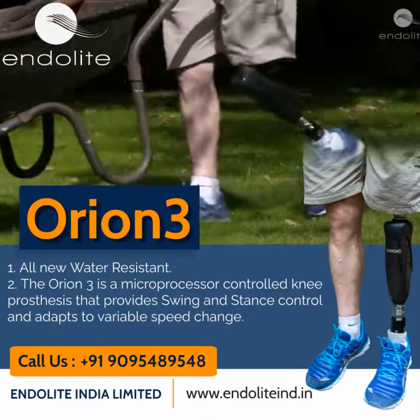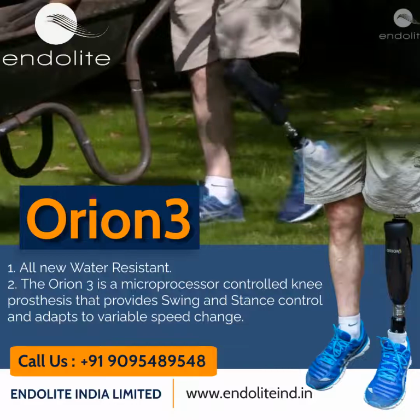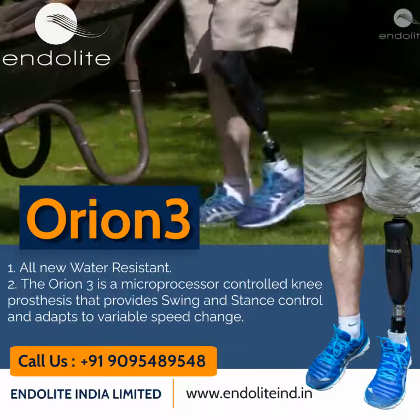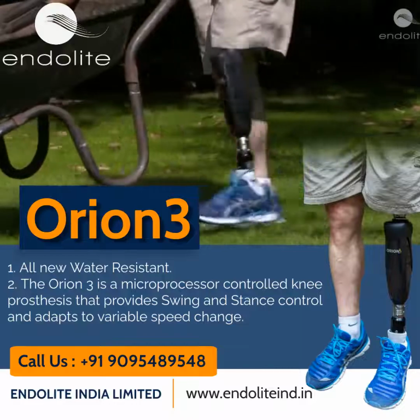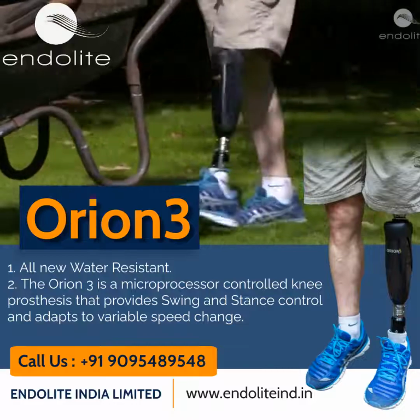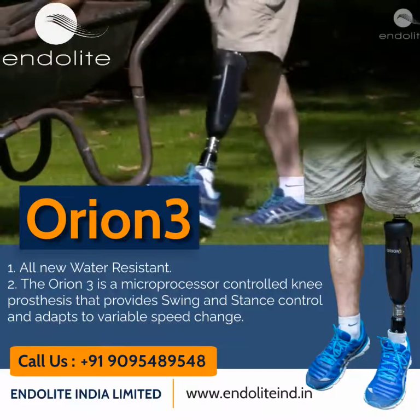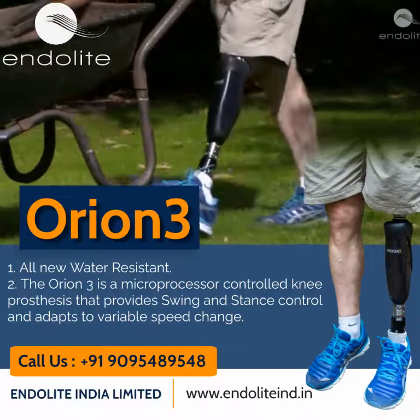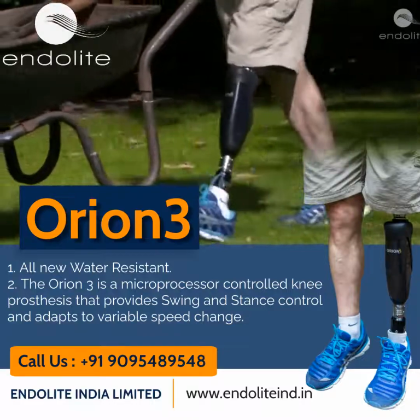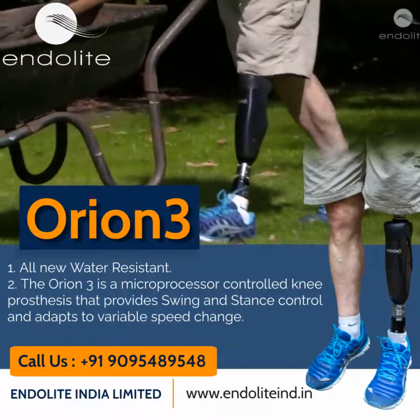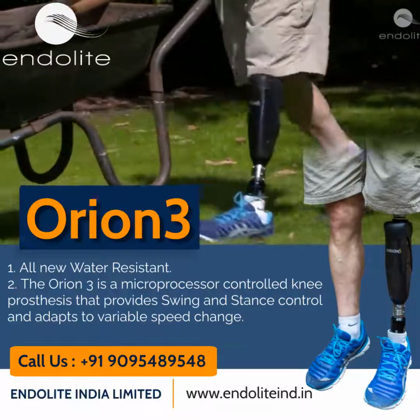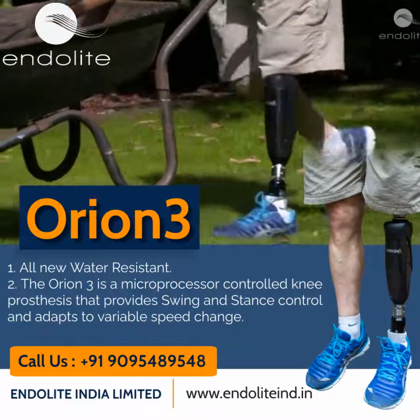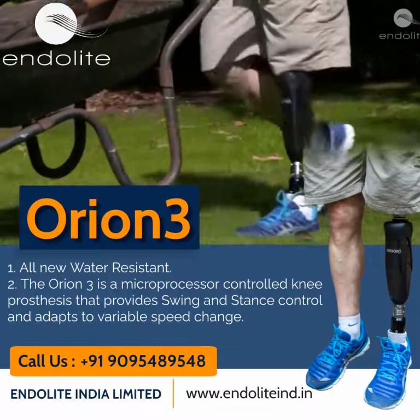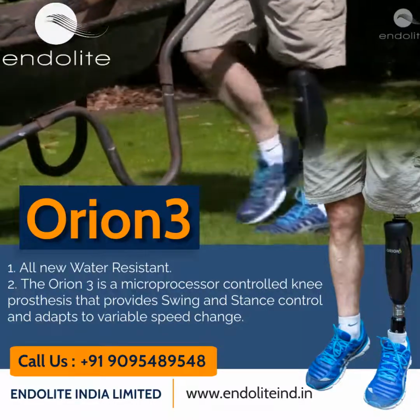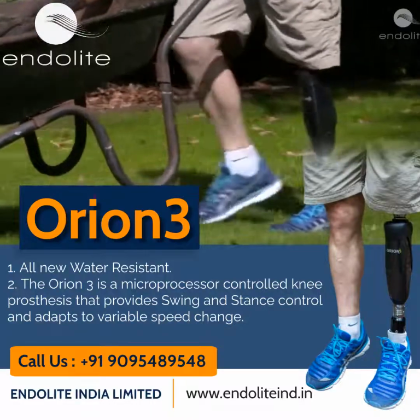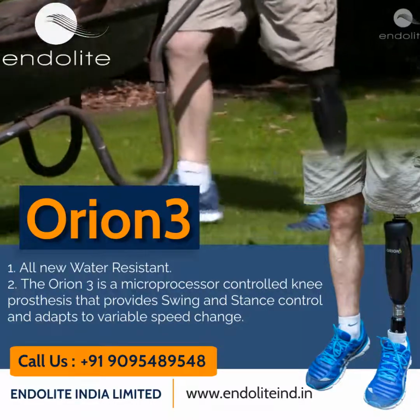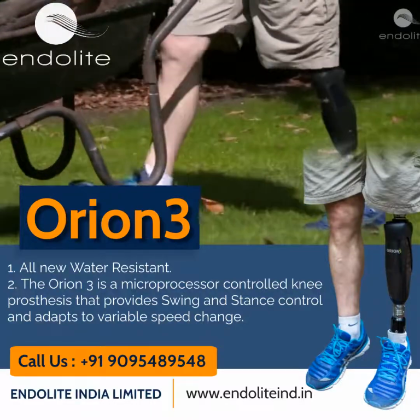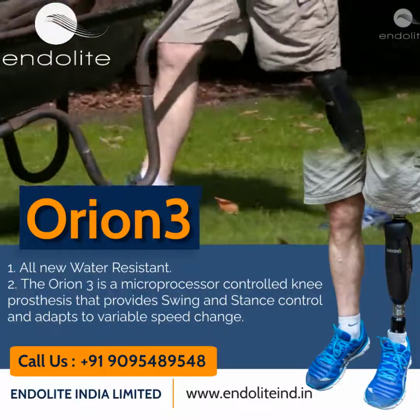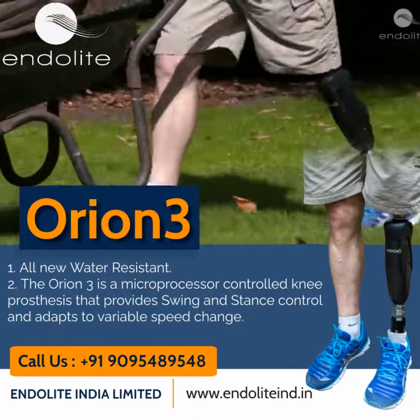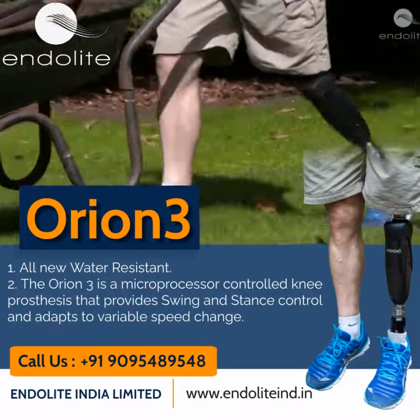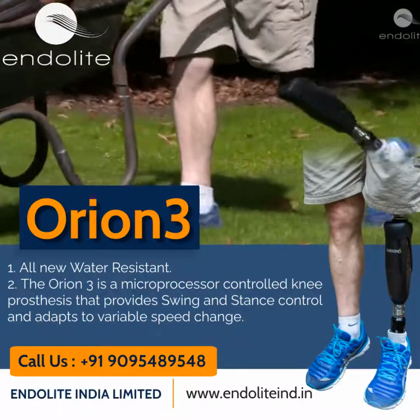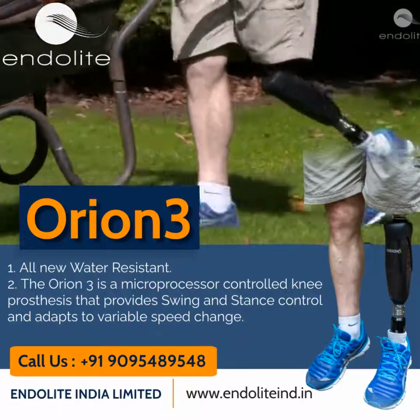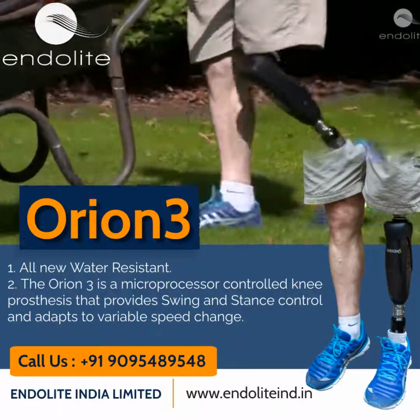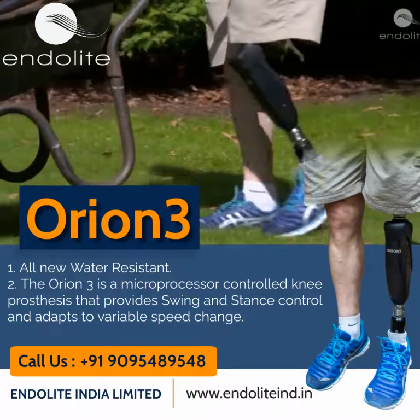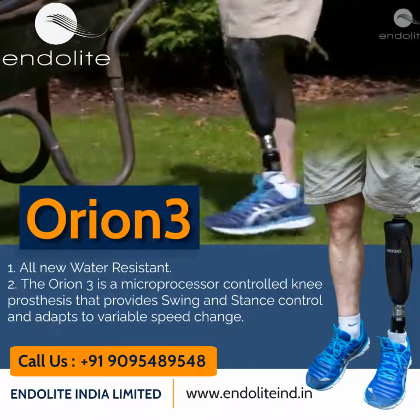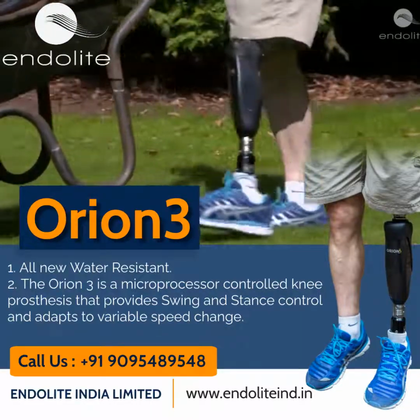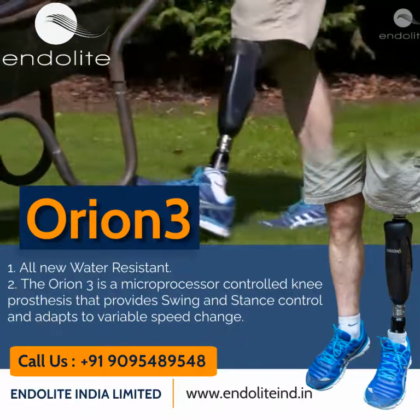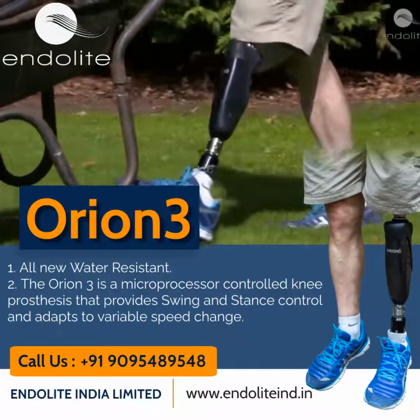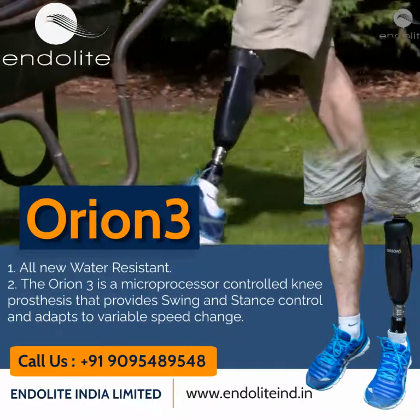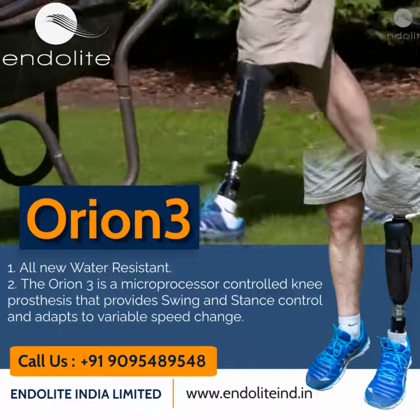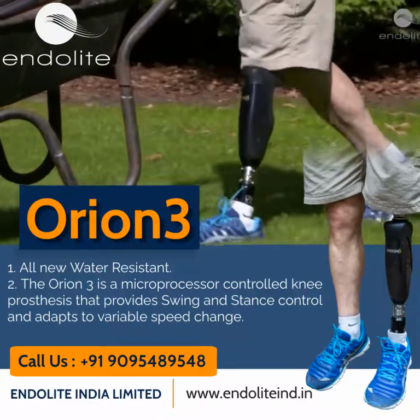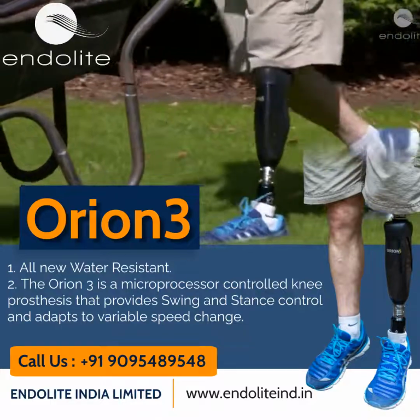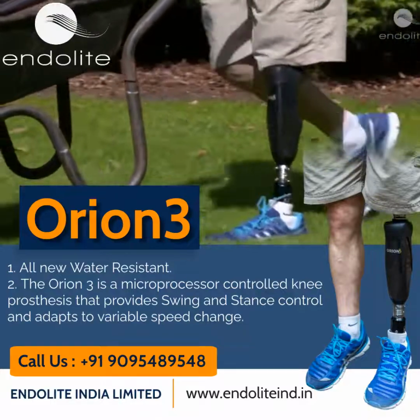During late swing, Orion 3's swing phase damping softens the knee movement to prevent terminal impact.